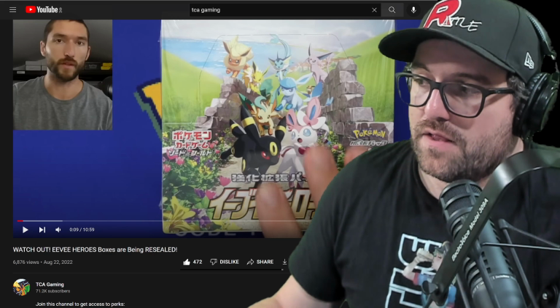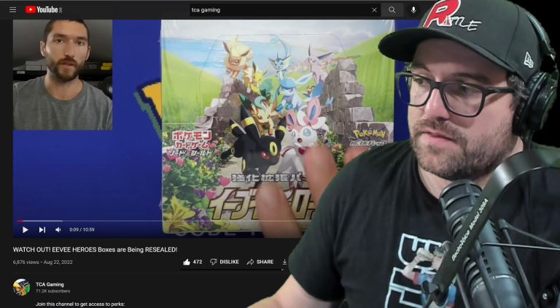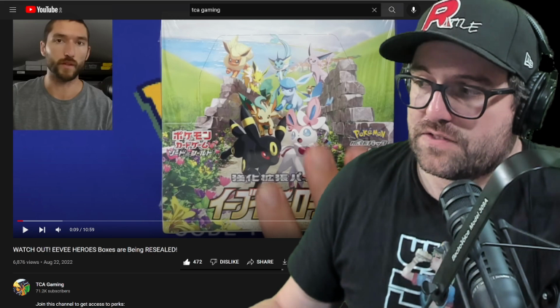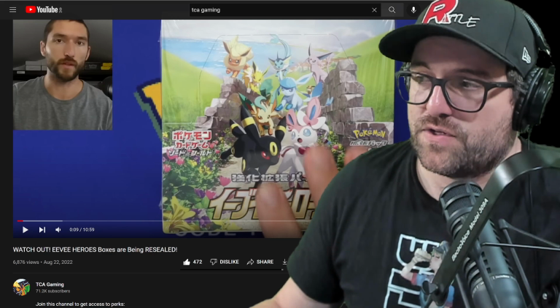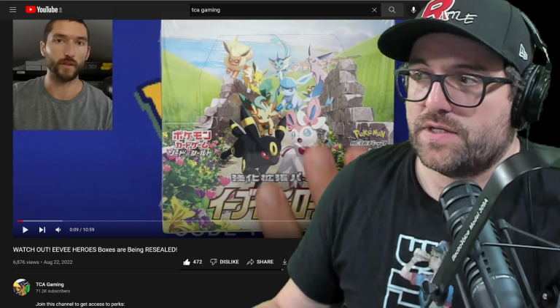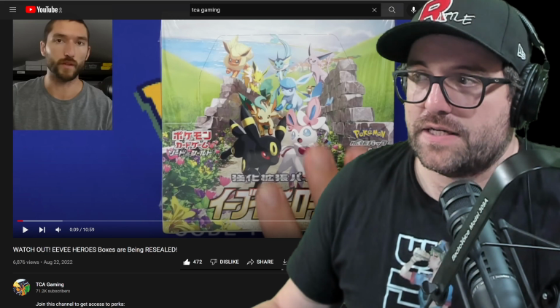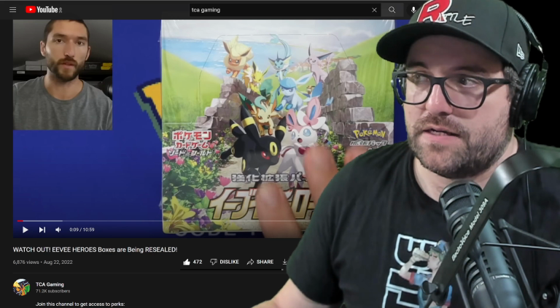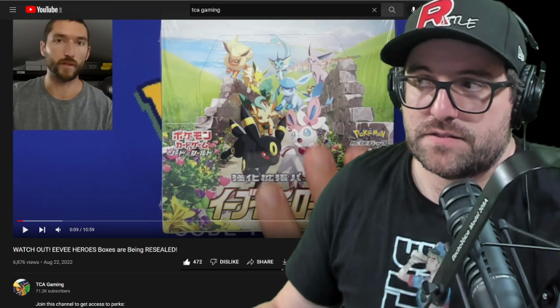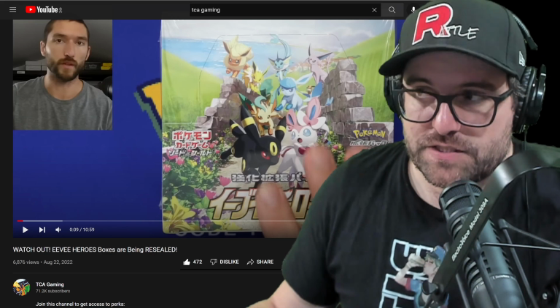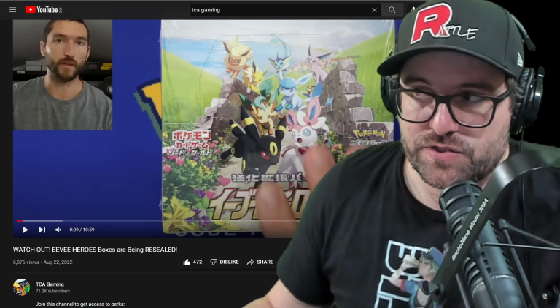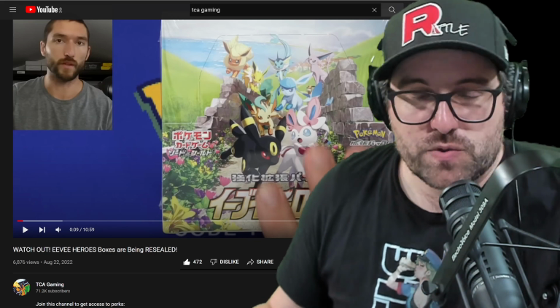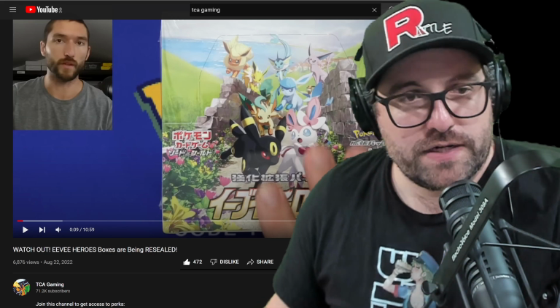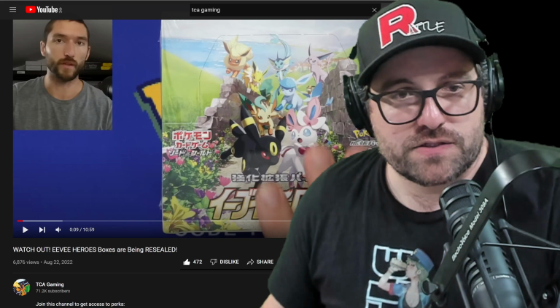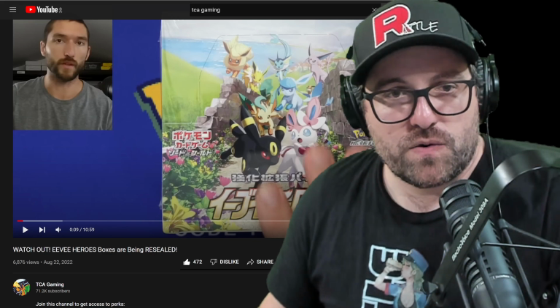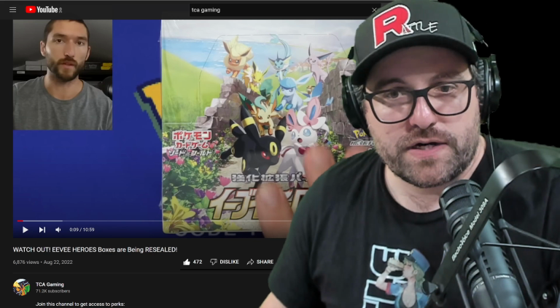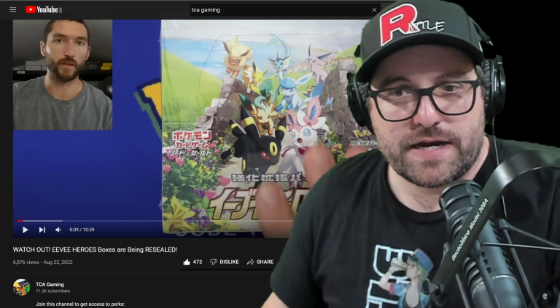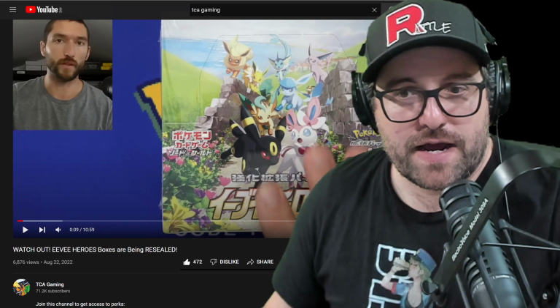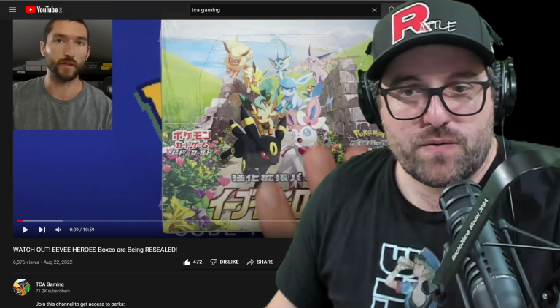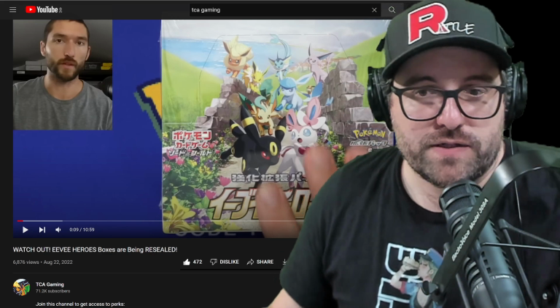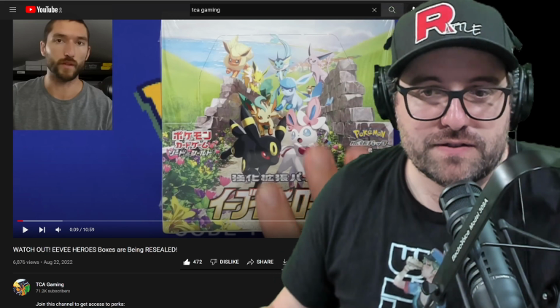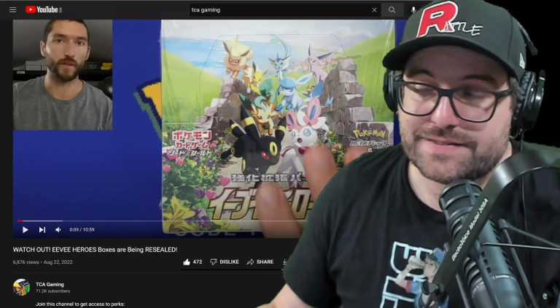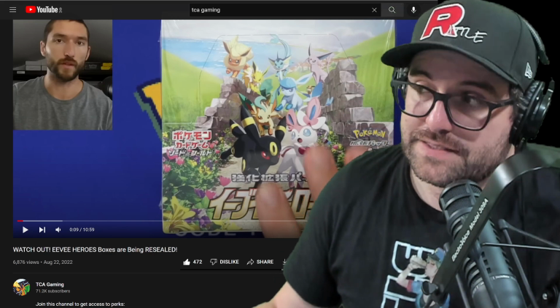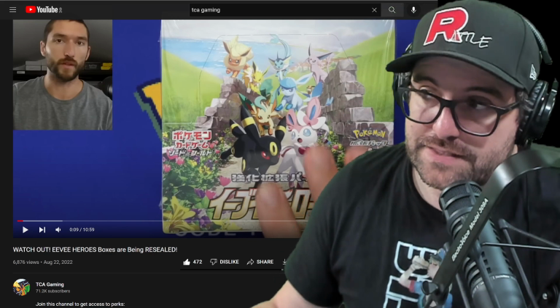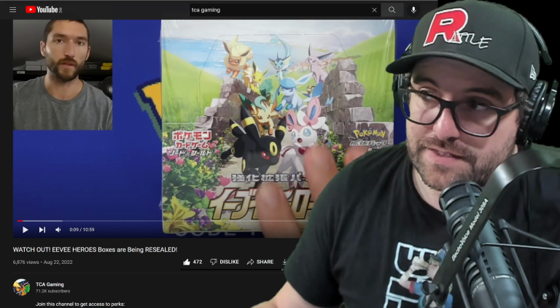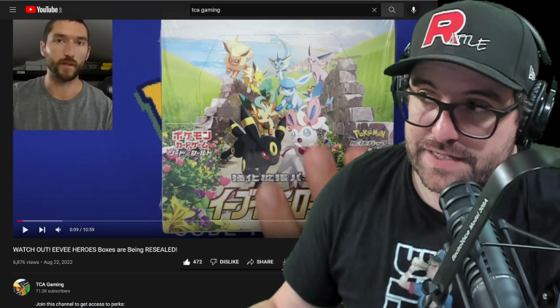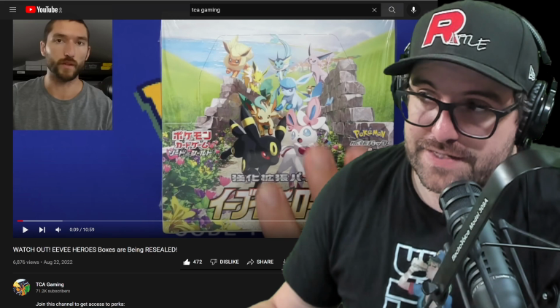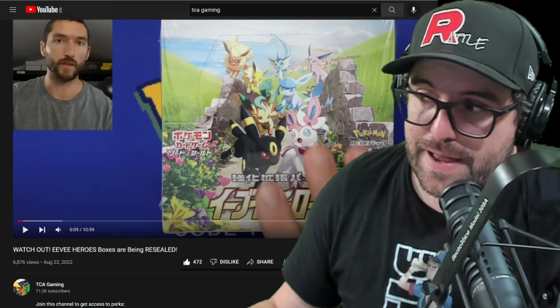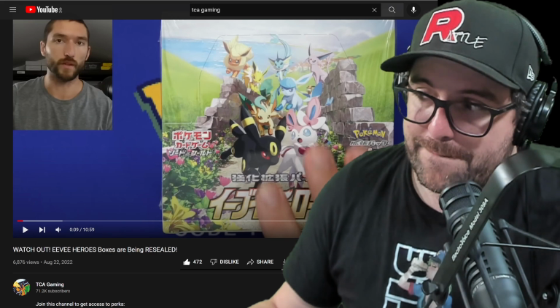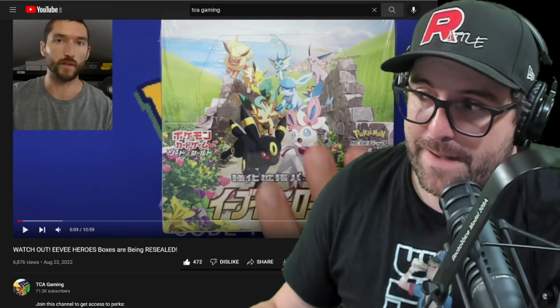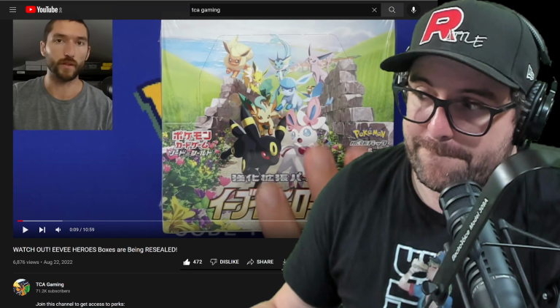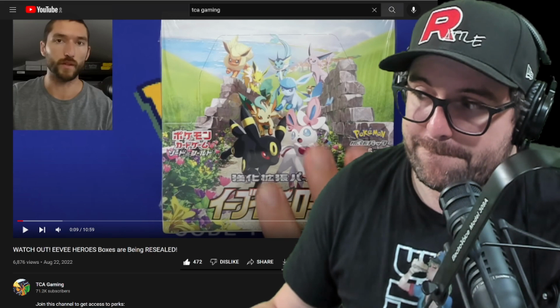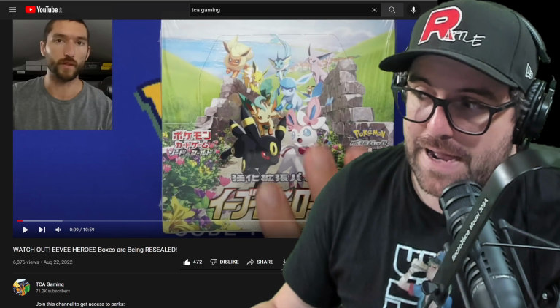Thanks for tuning in guys. Make sure you join the Discord and I will see you next time. Bye.